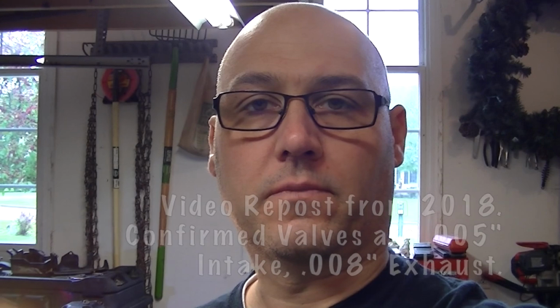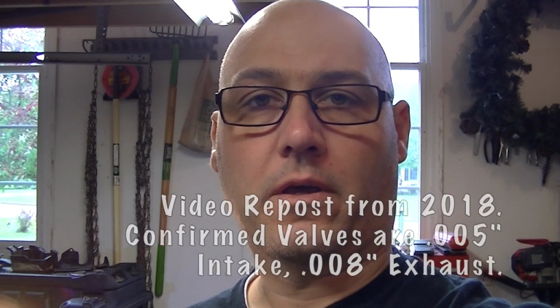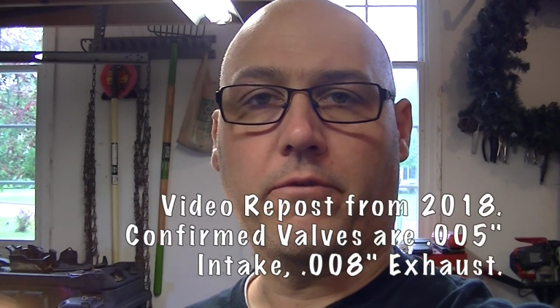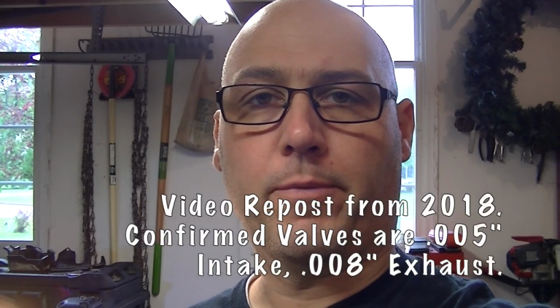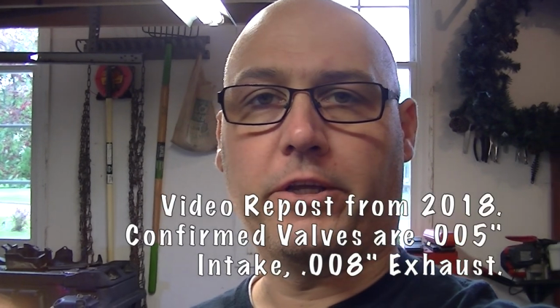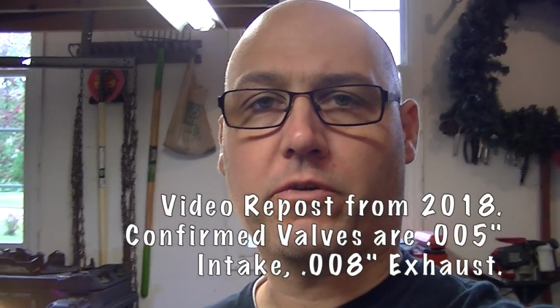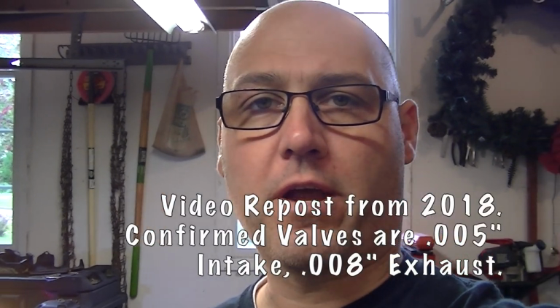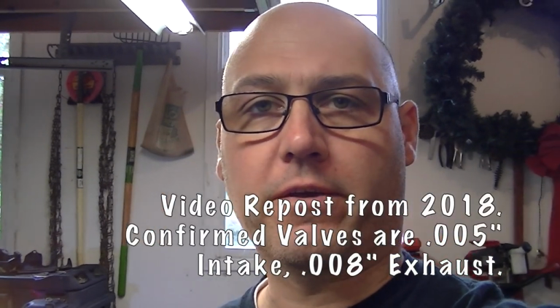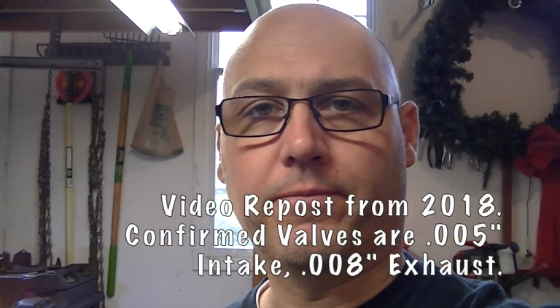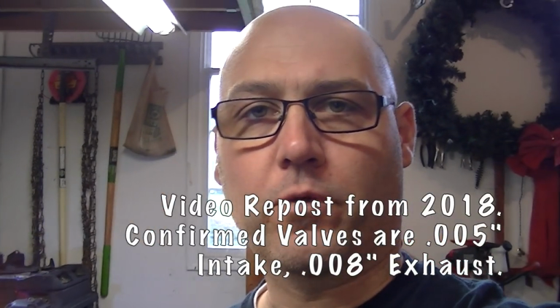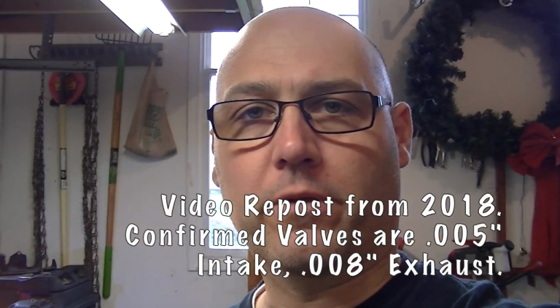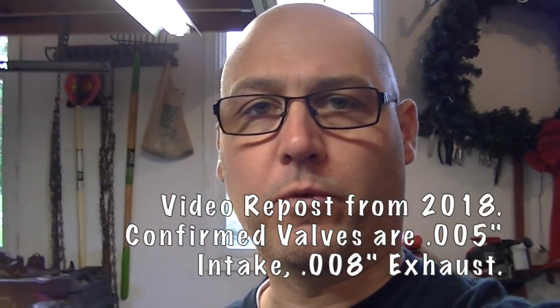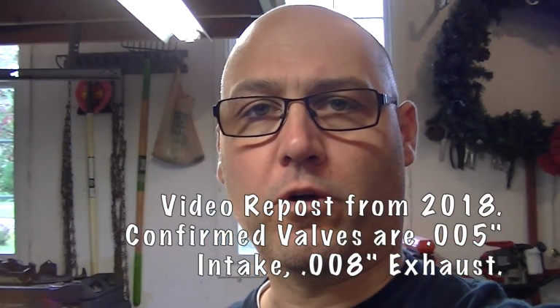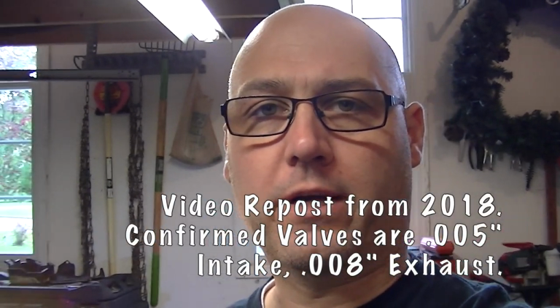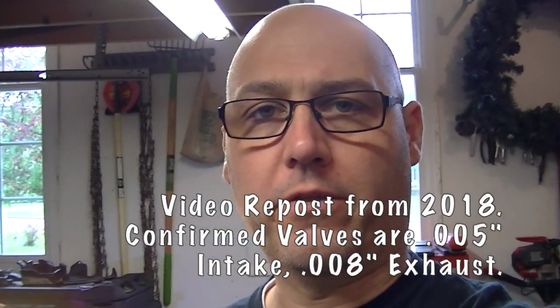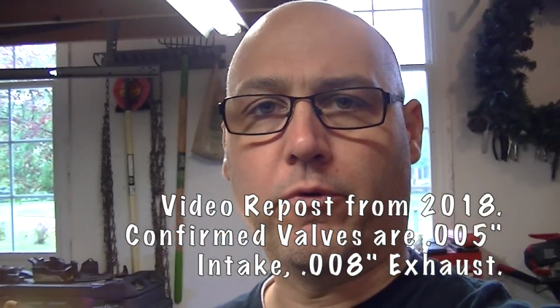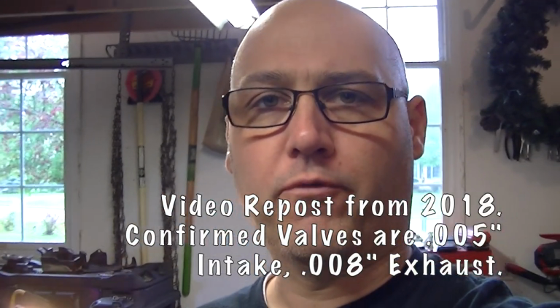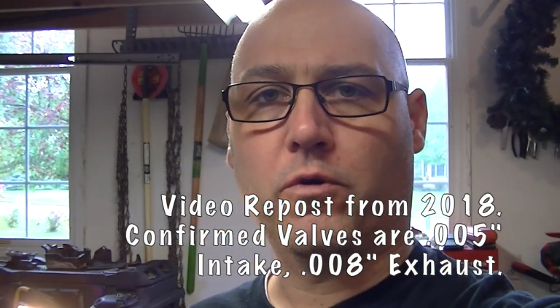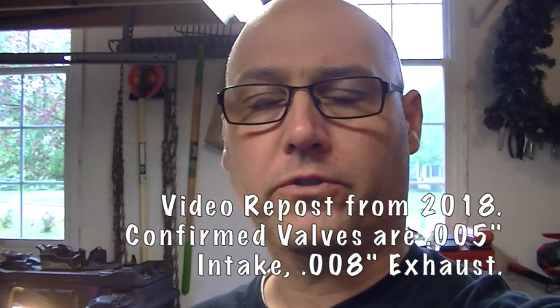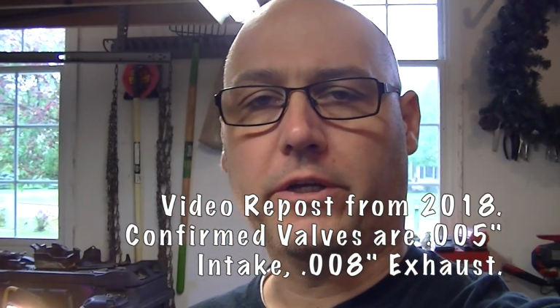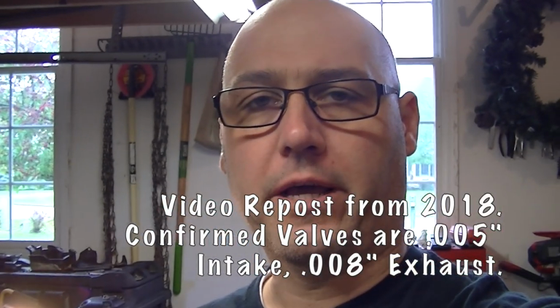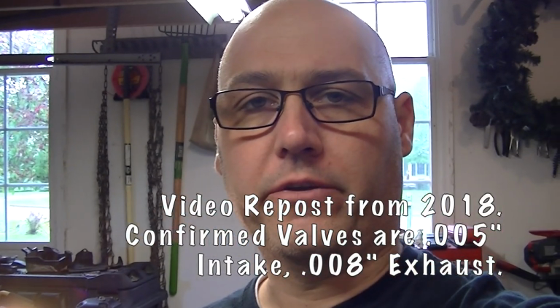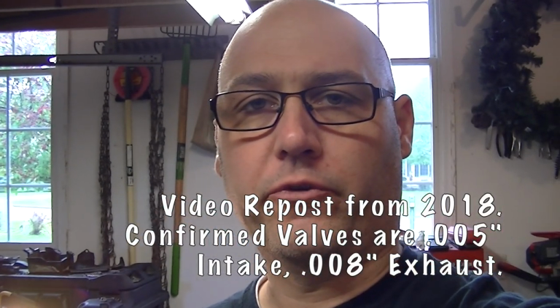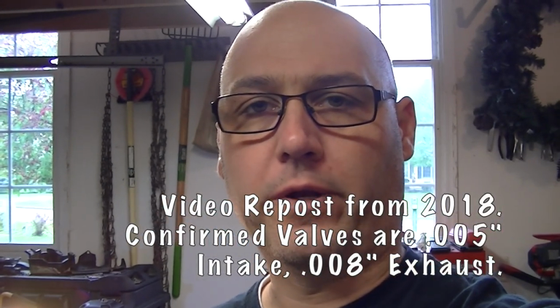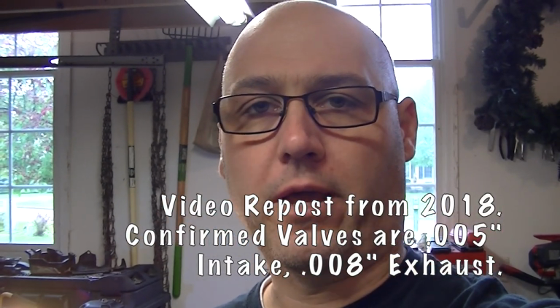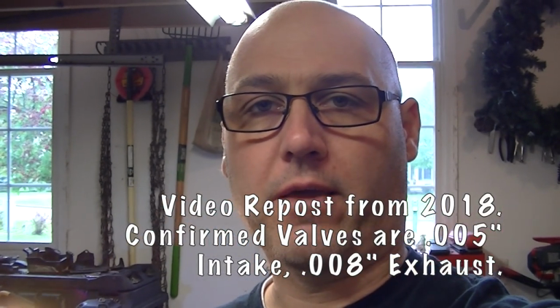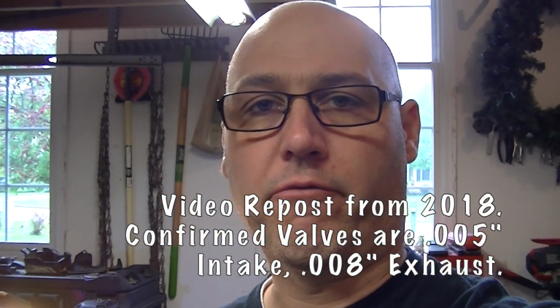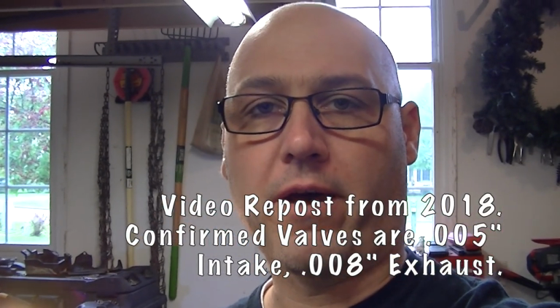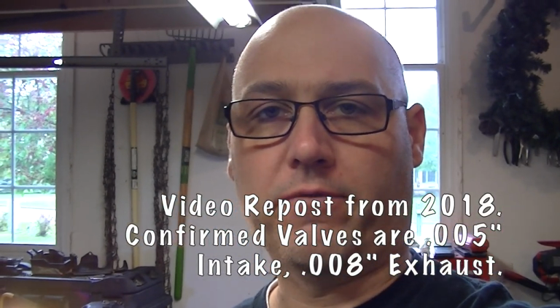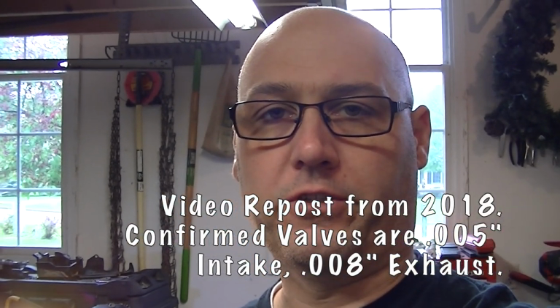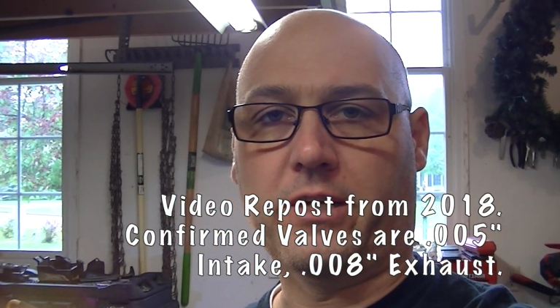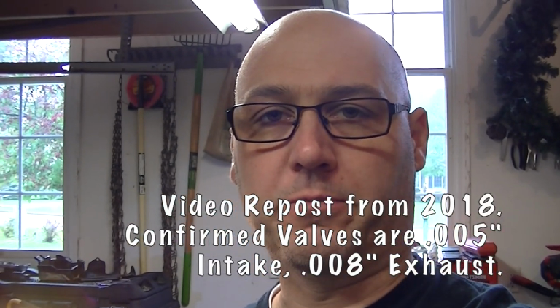Hey everybody, it's Craig. We're going to be working on the Brute Force today doing a valve adjustment.